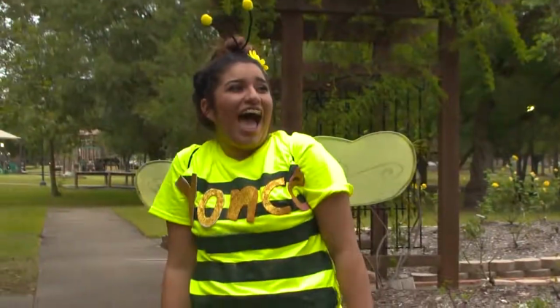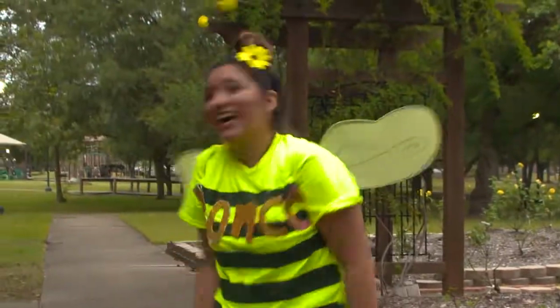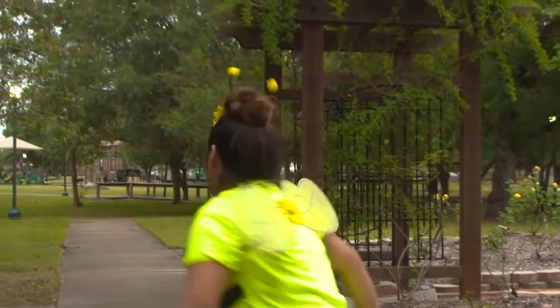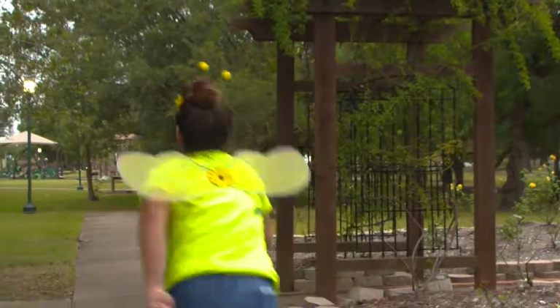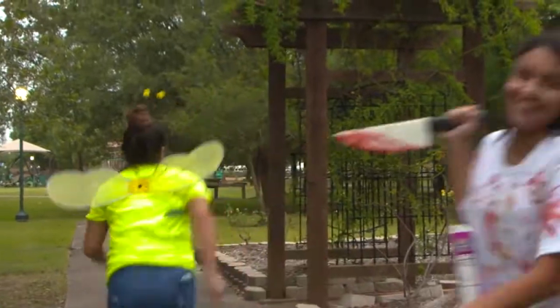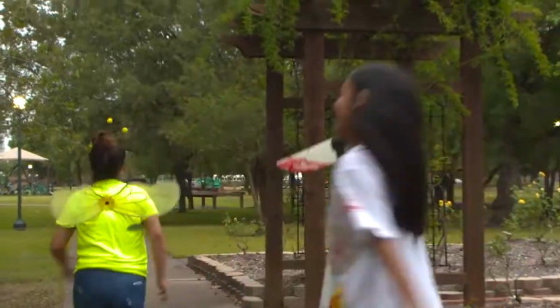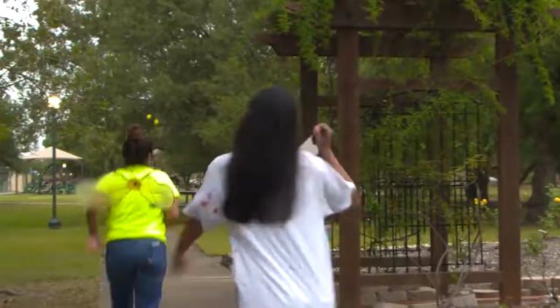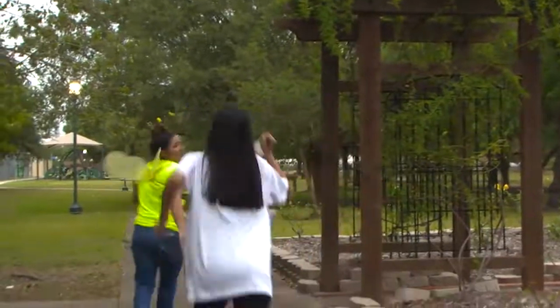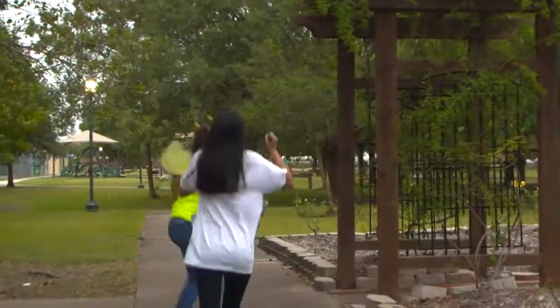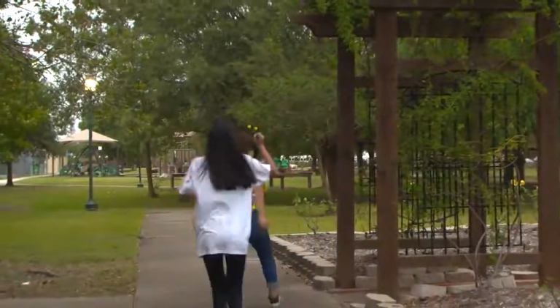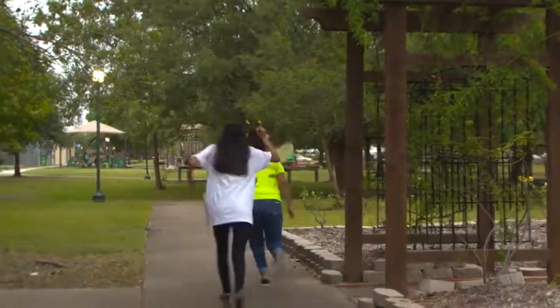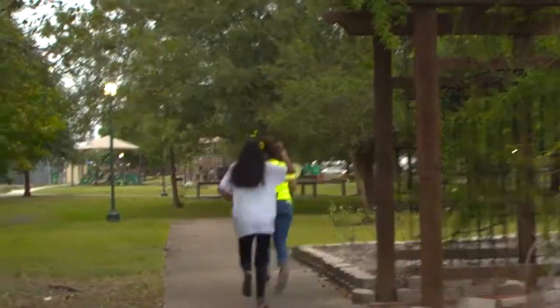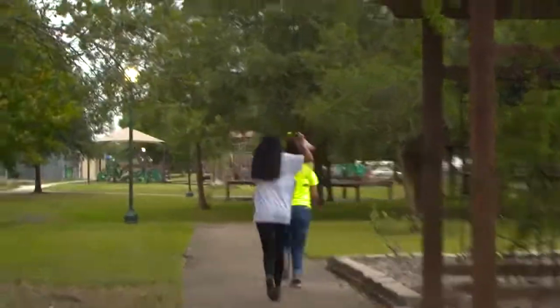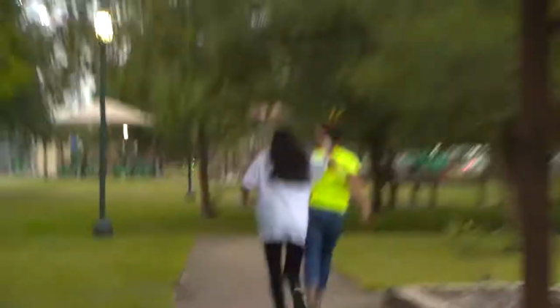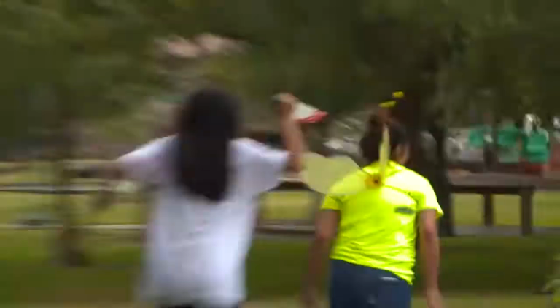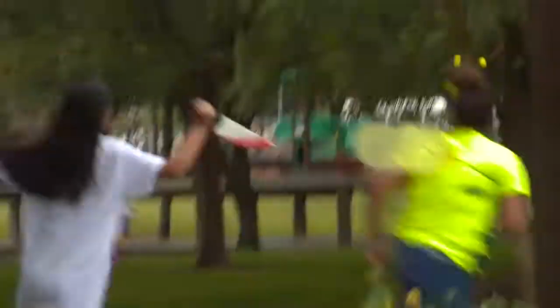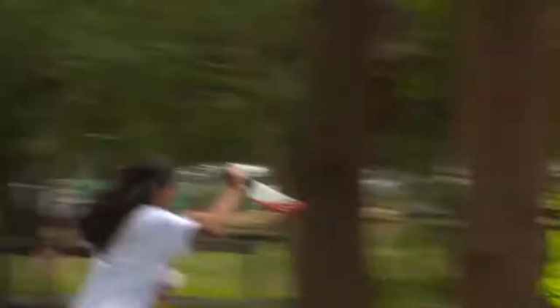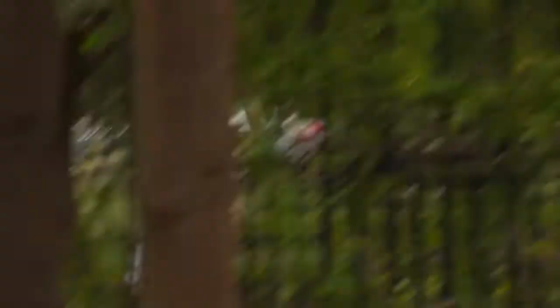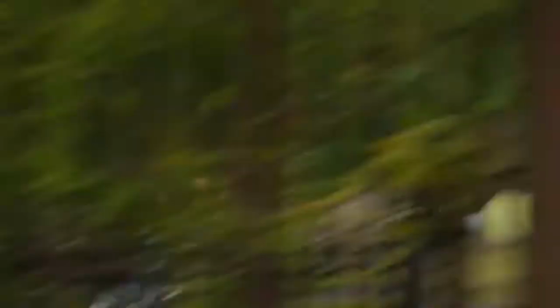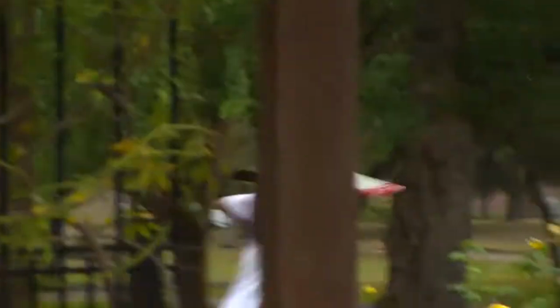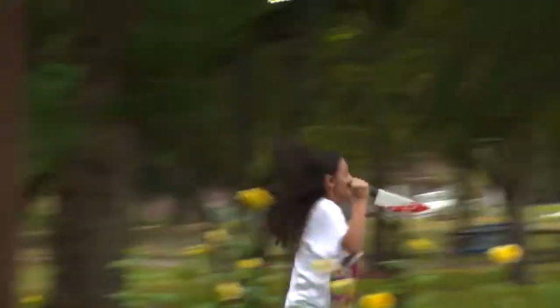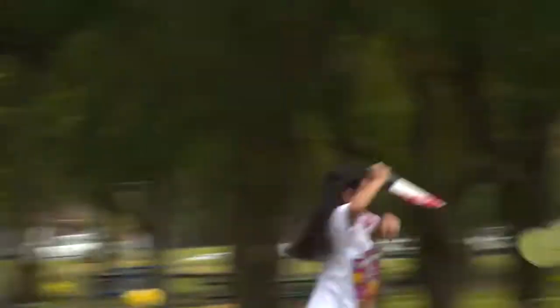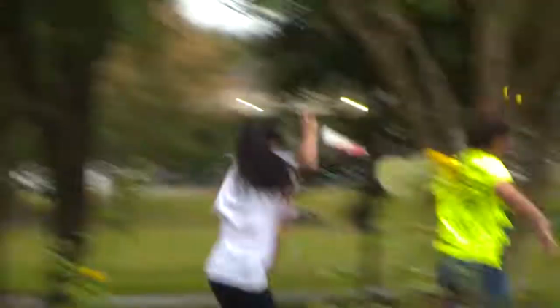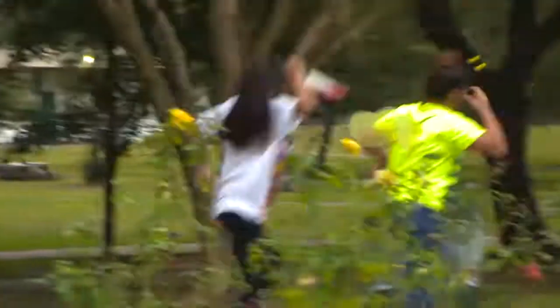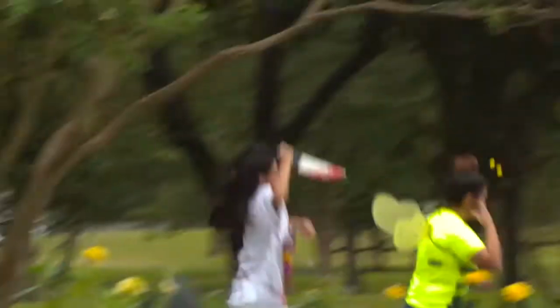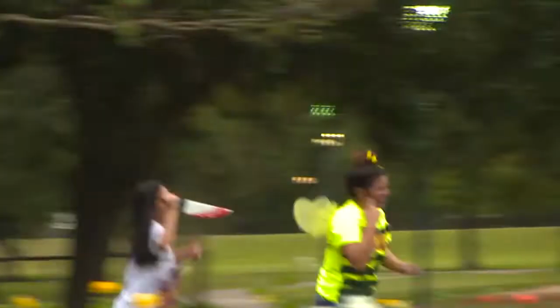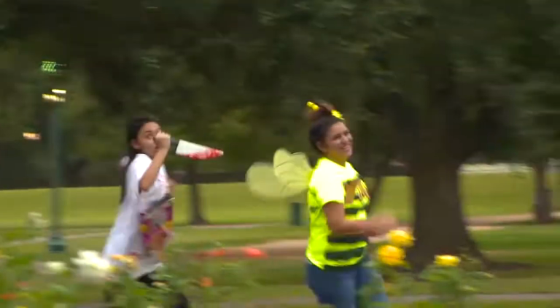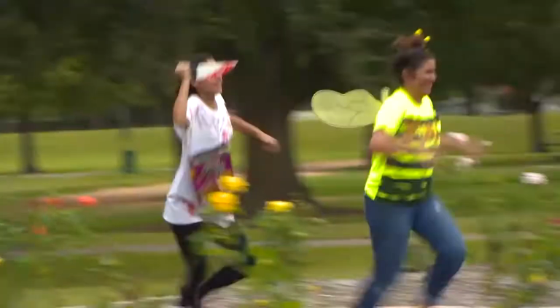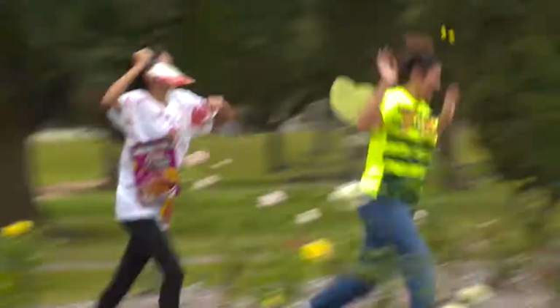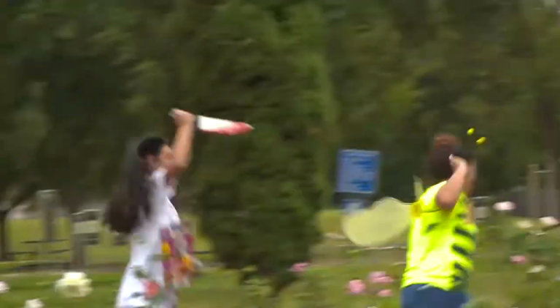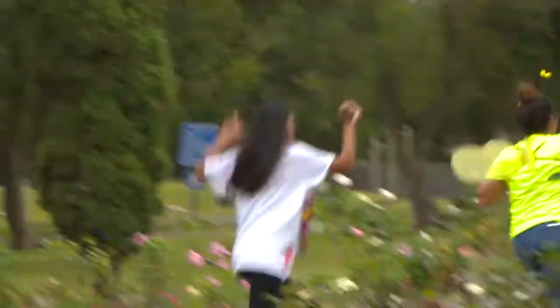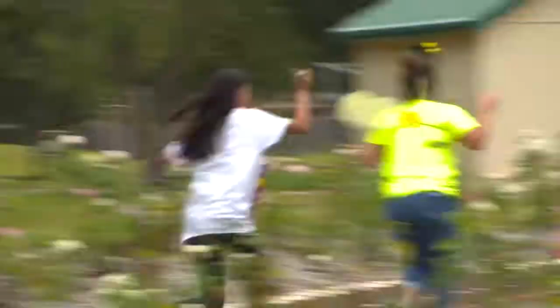This has been Pam Sanchez and Grace Herrera bringing you last minute ideas from the Deer Network.